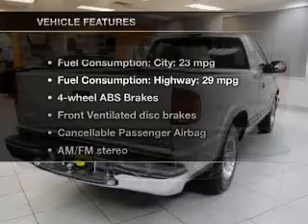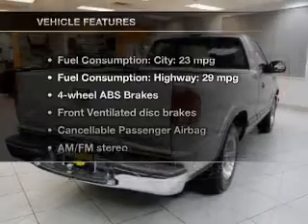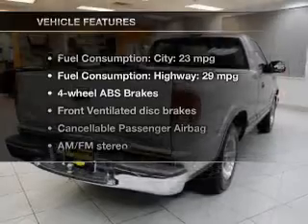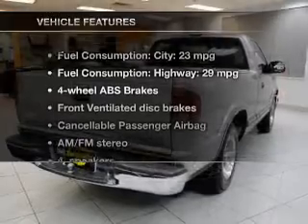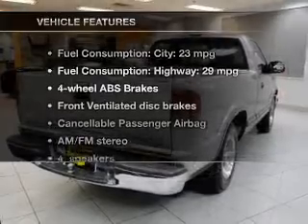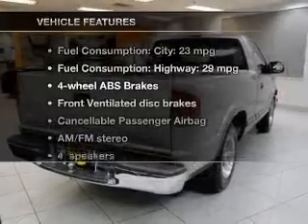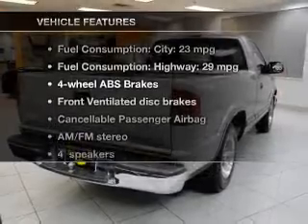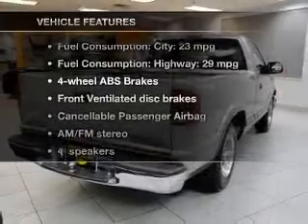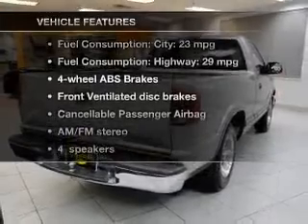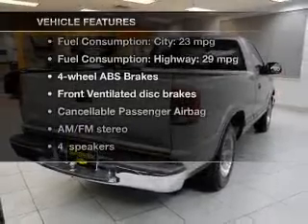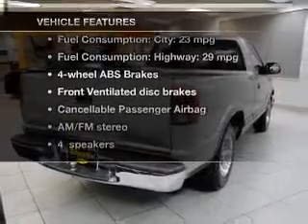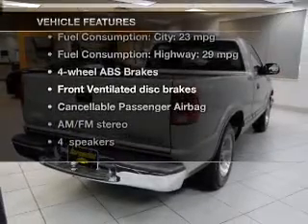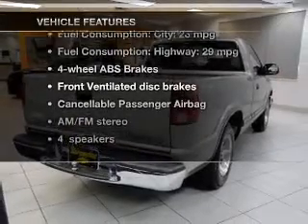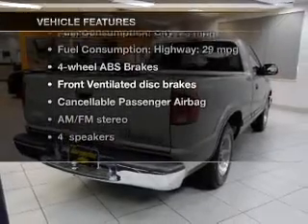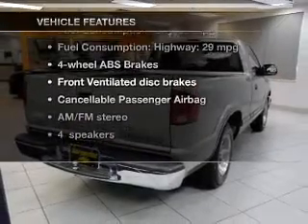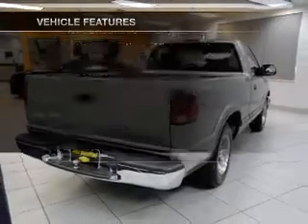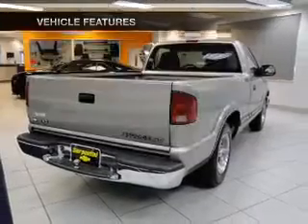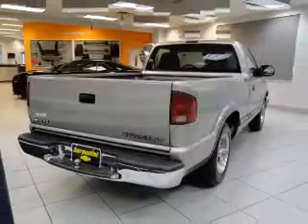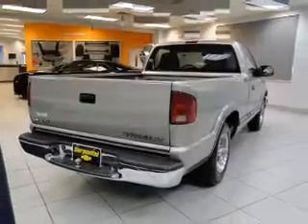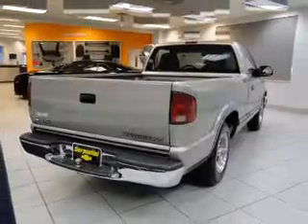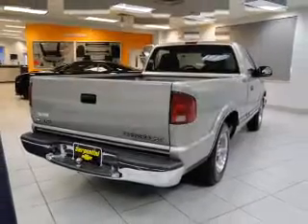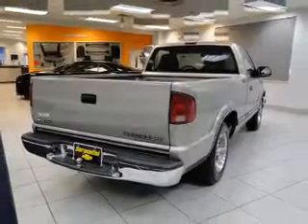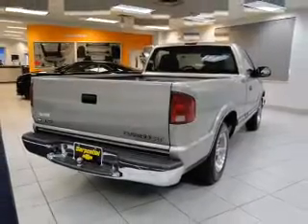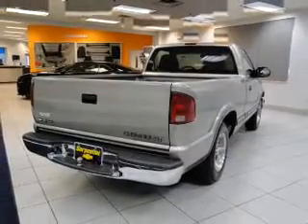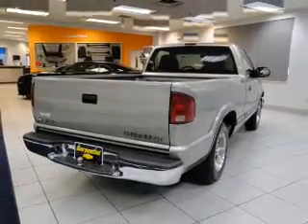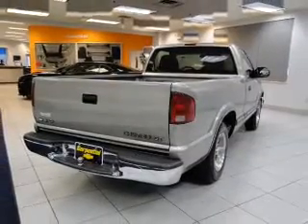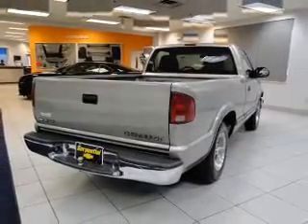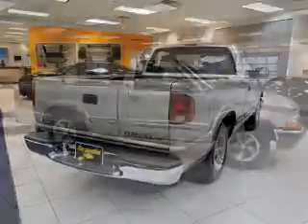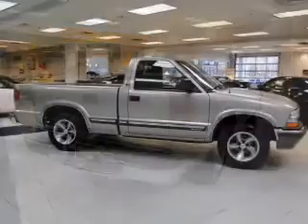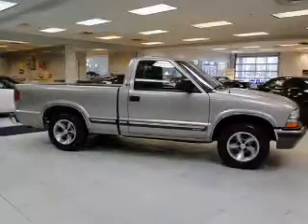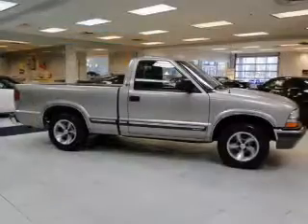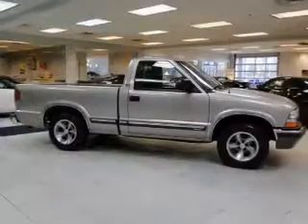Enjoy these notable features that are included in this vehicle: an AM-FM stereo and power steering.